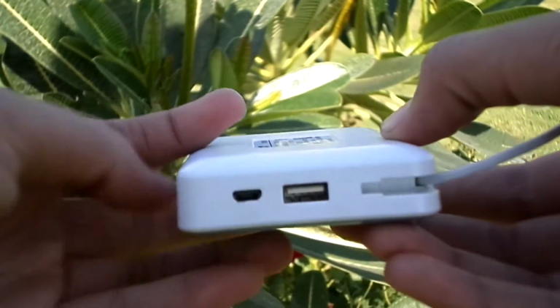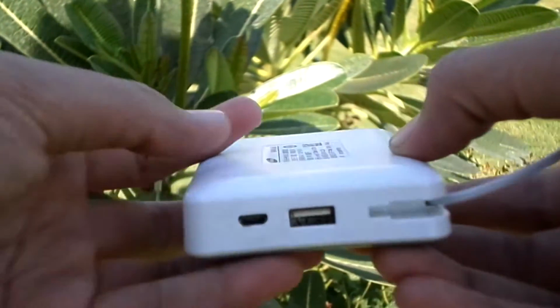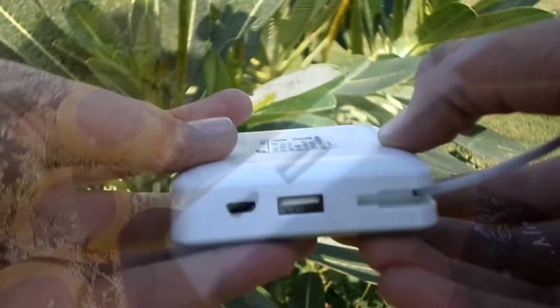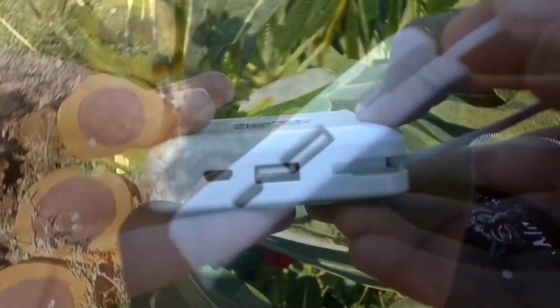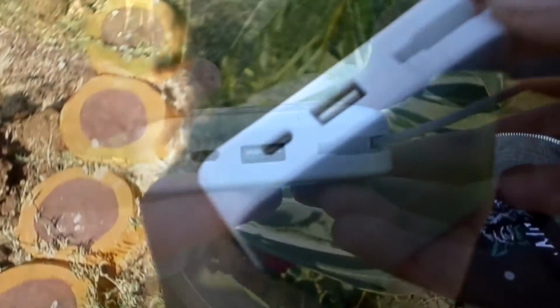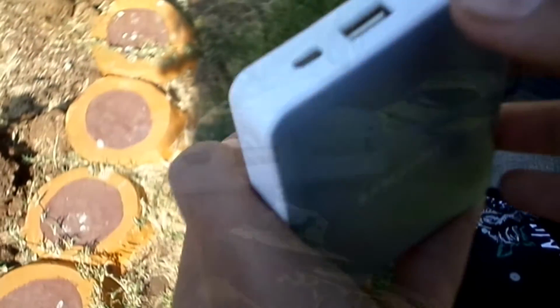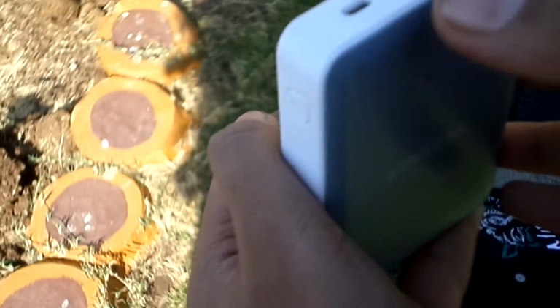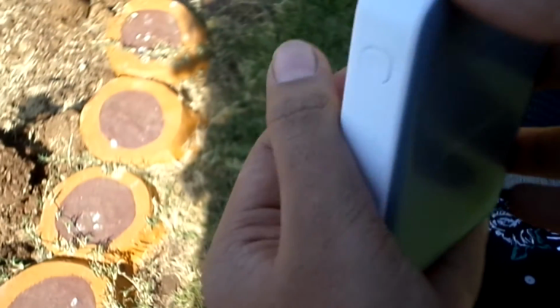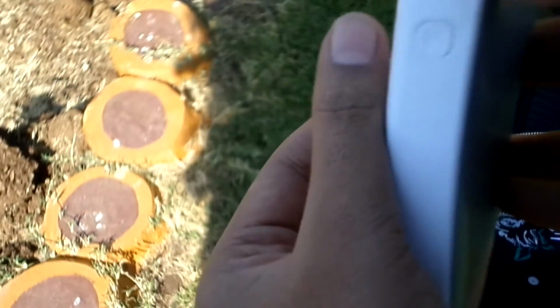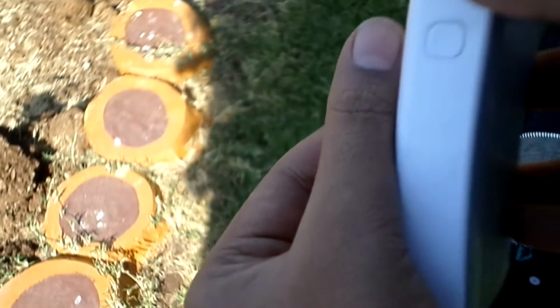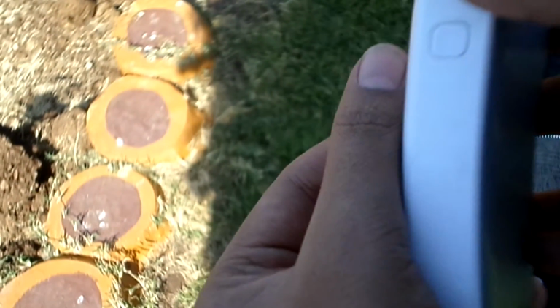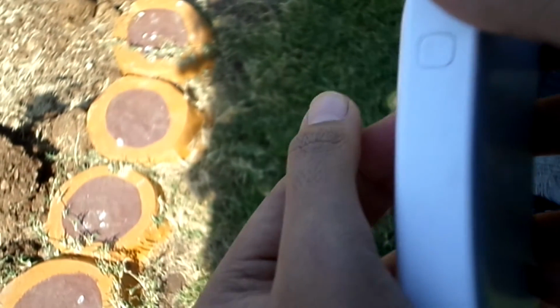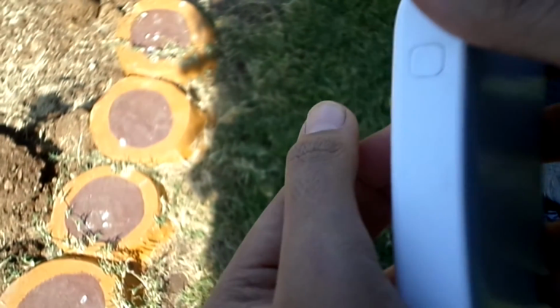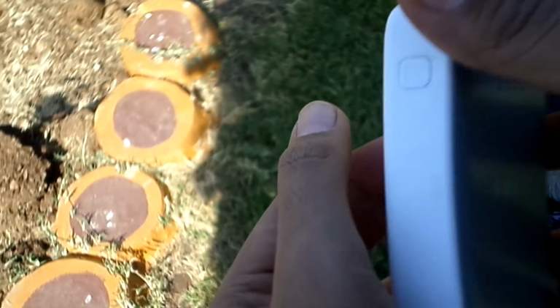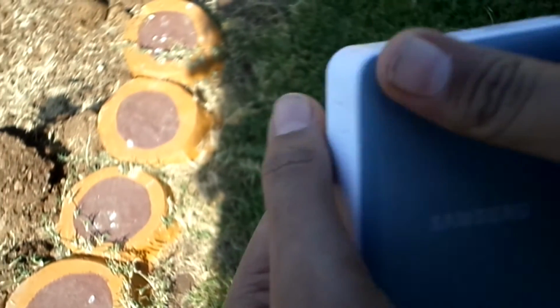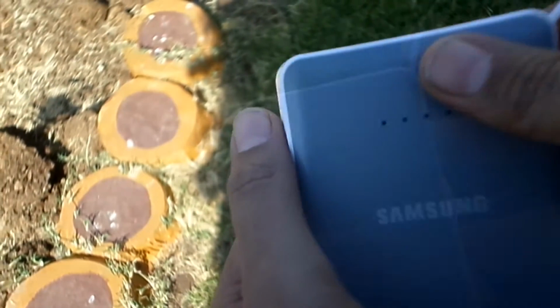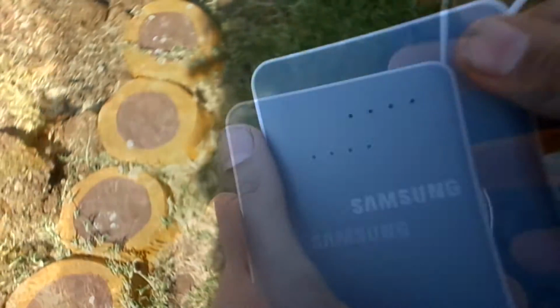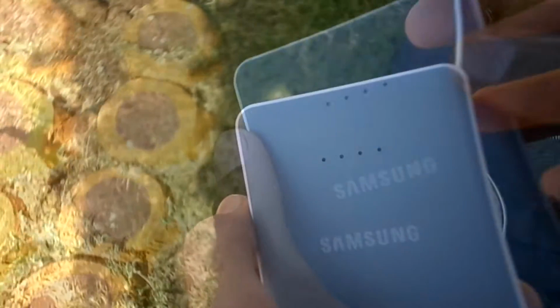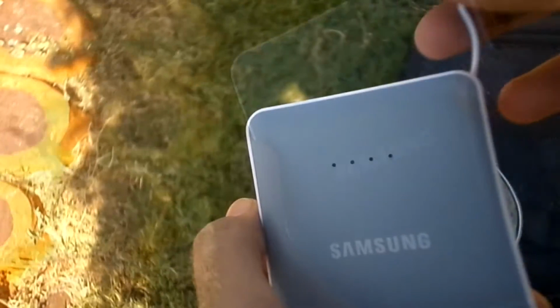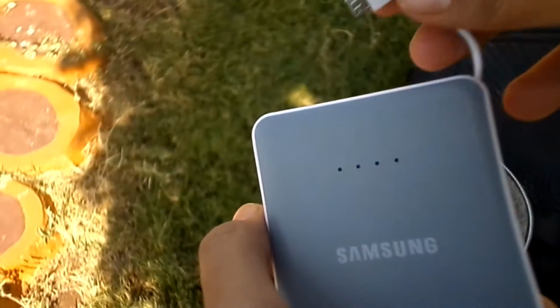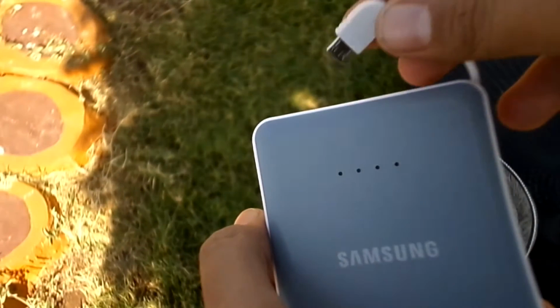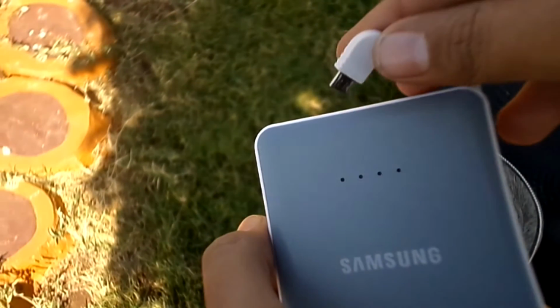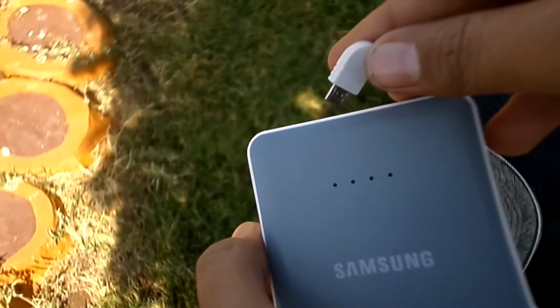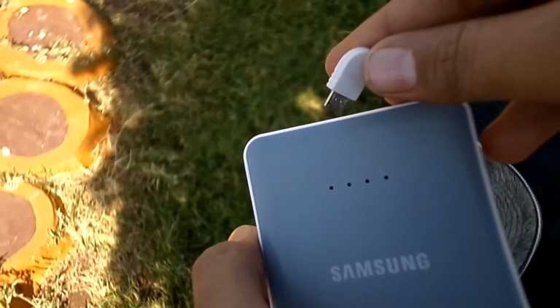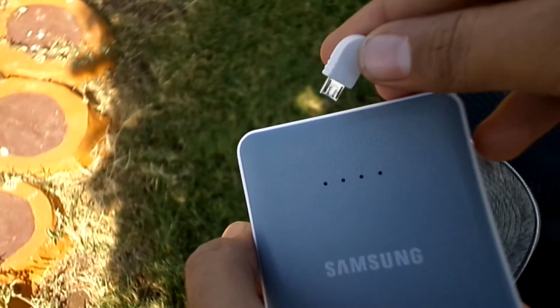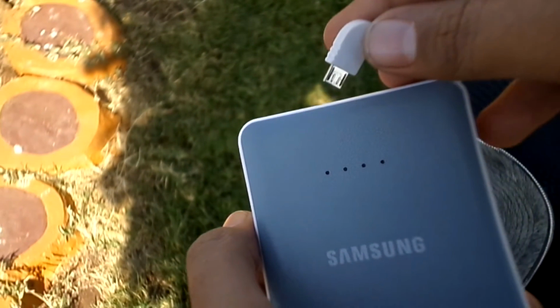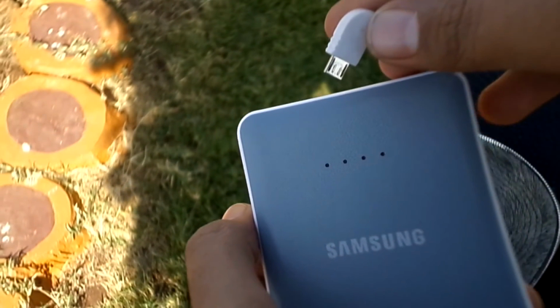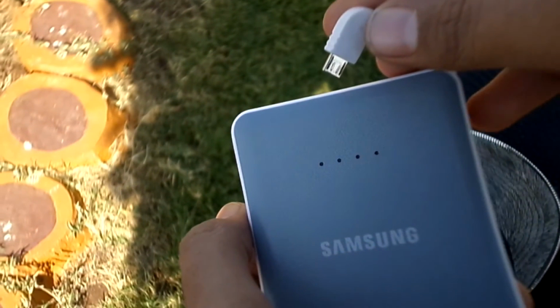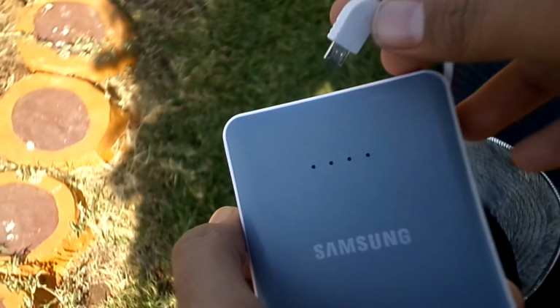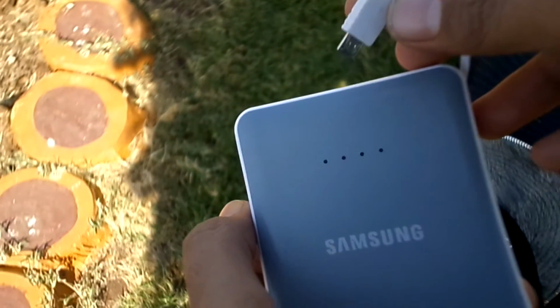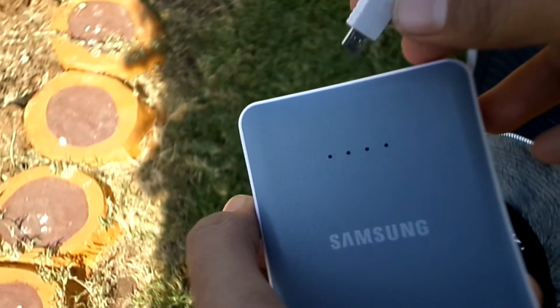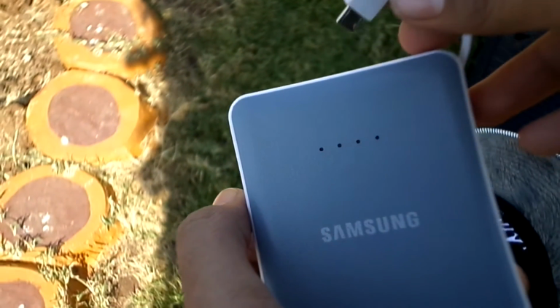Apart from the ports, it has a small button to see how charged it is by lighting up 4 mini LEDs.